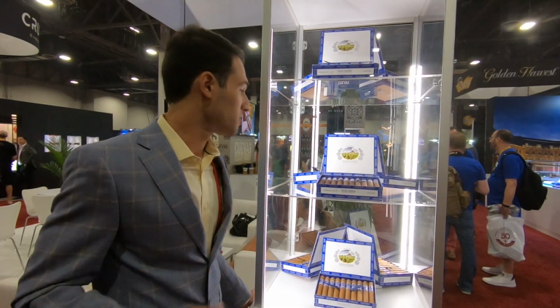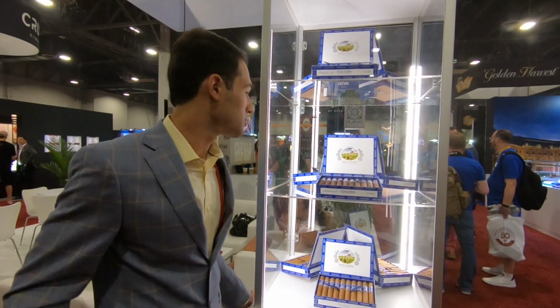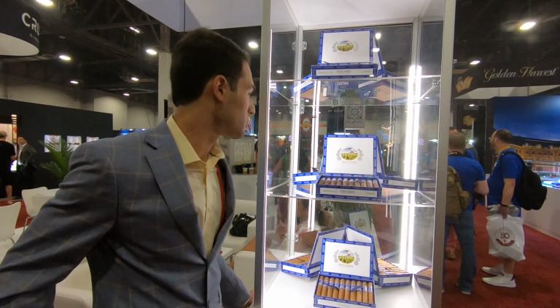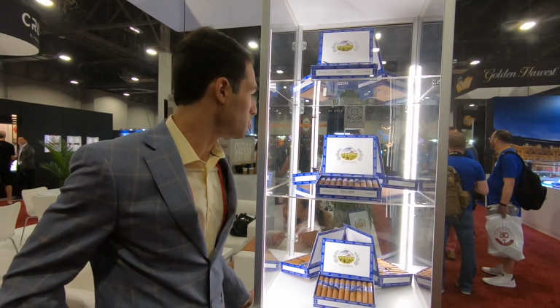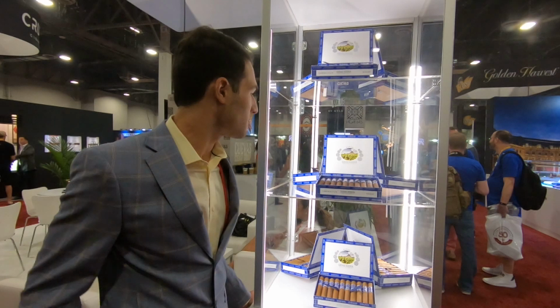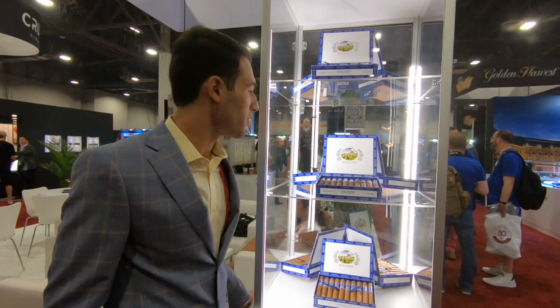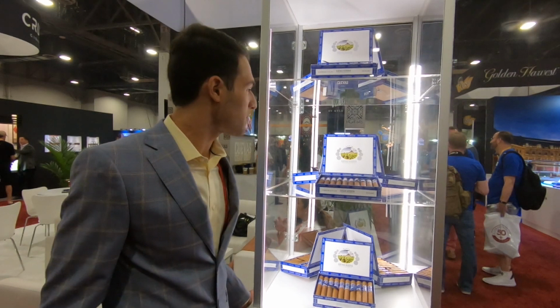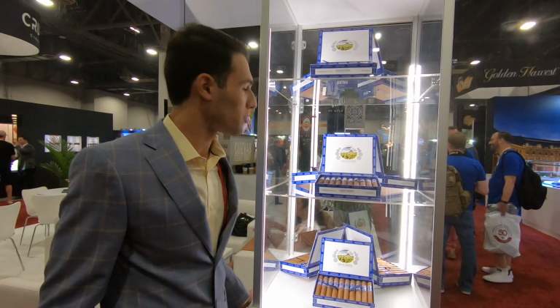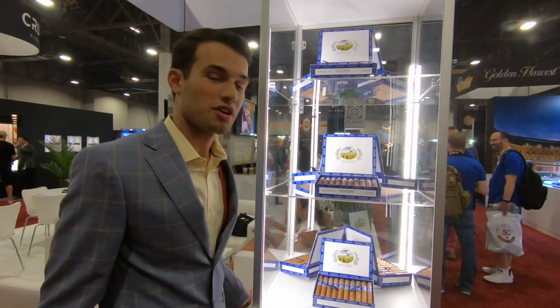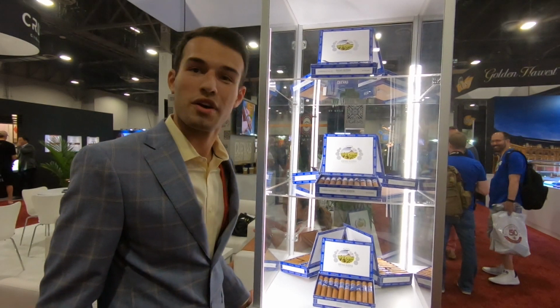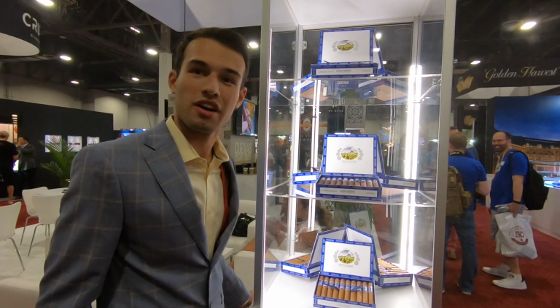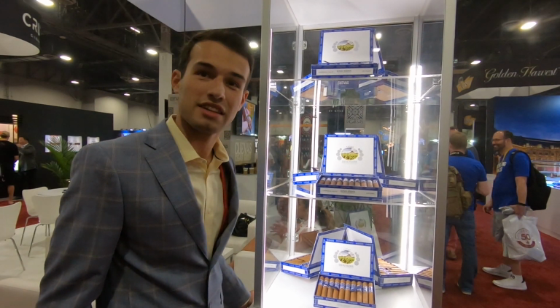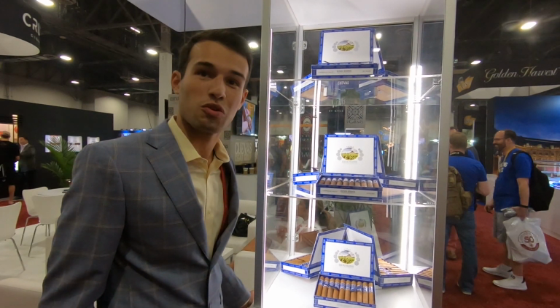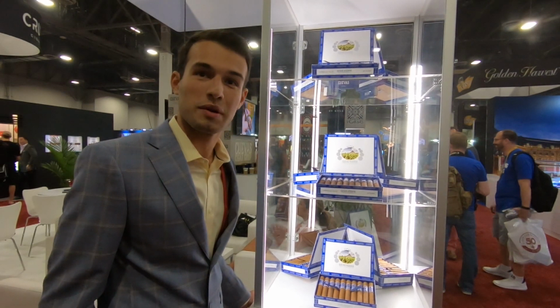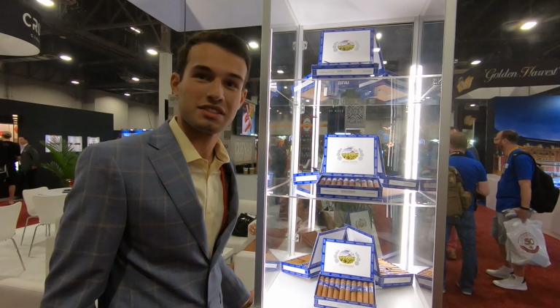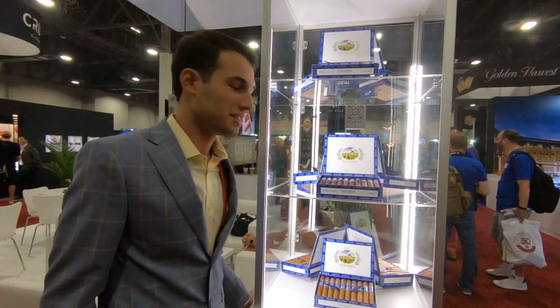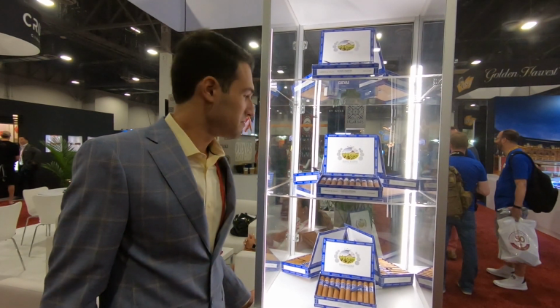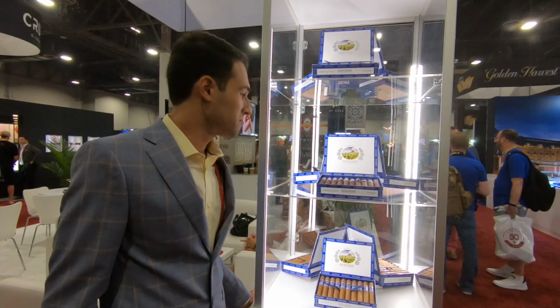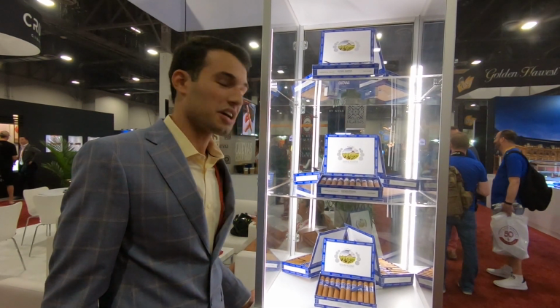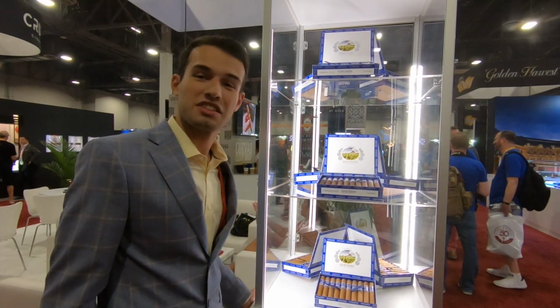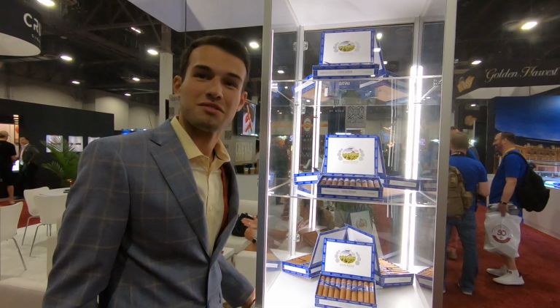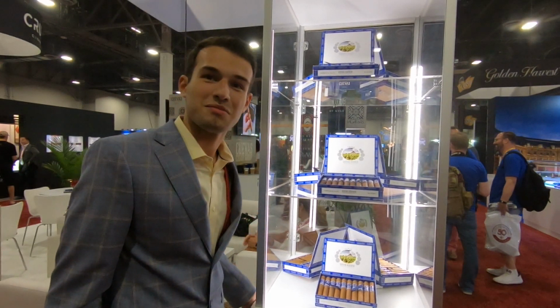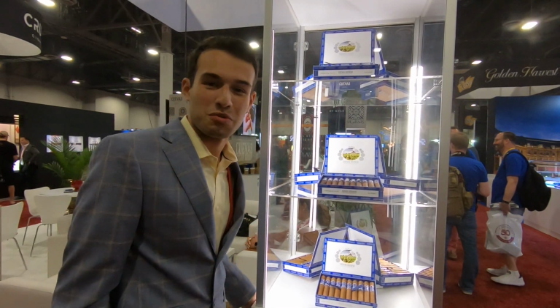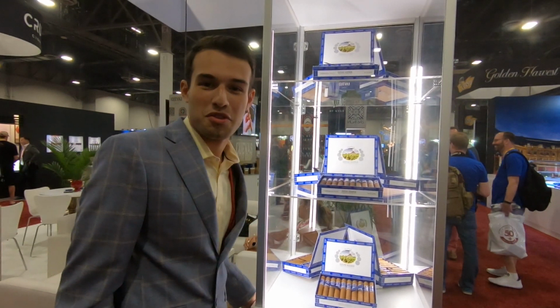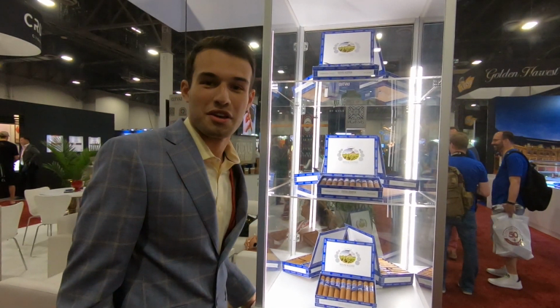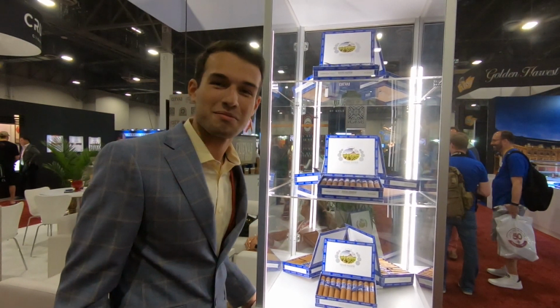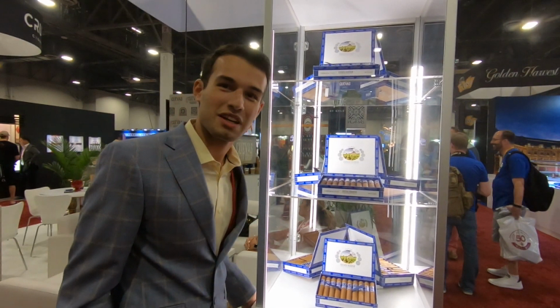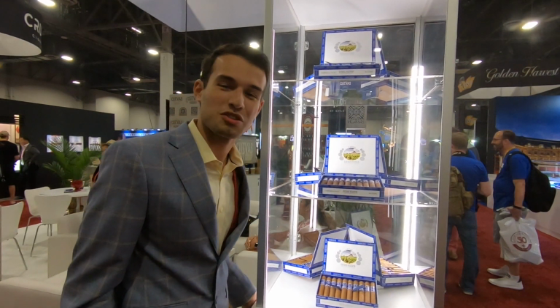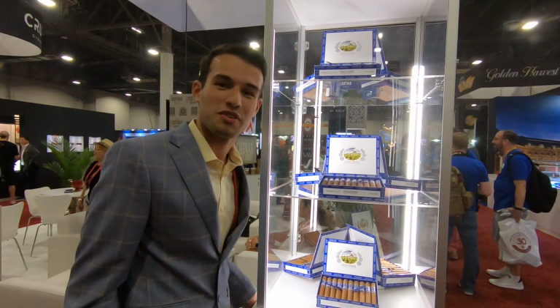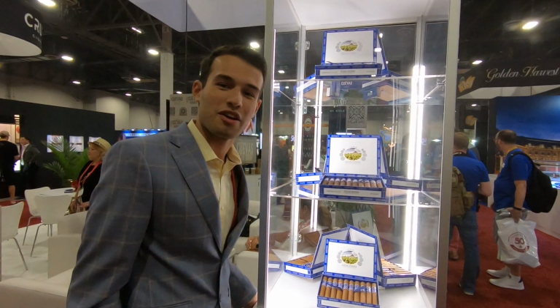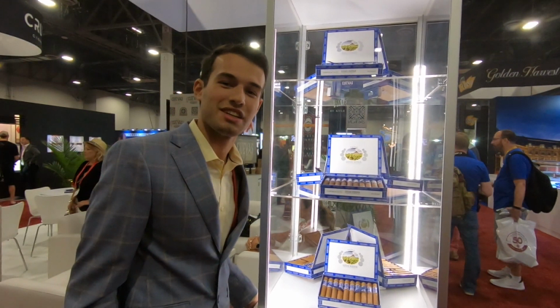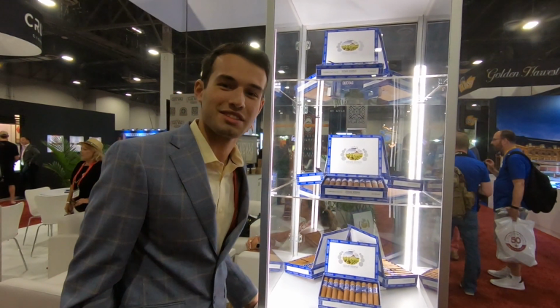So these are the new things we have currently going on at Casa Cuevas. Check us out, see what you think, and let us know if you like them. Thank you very much.